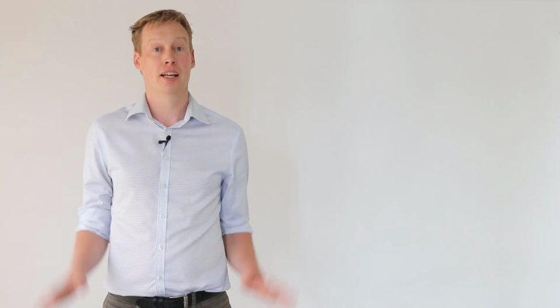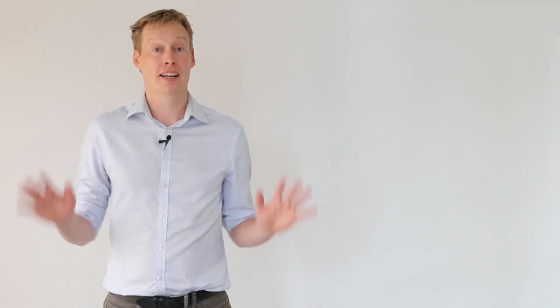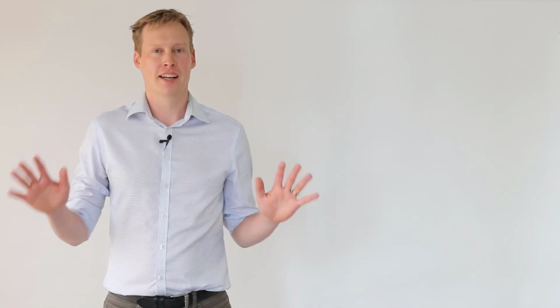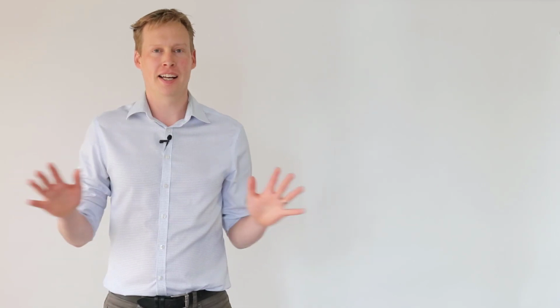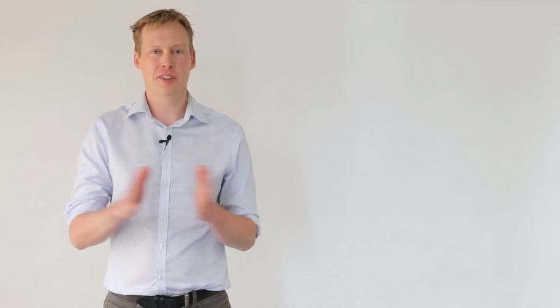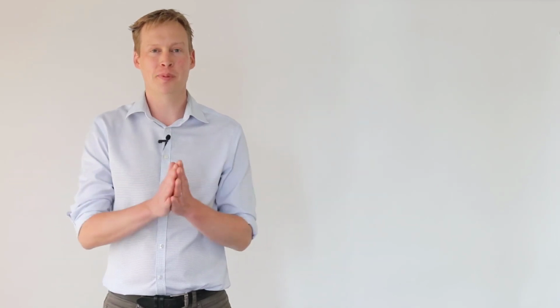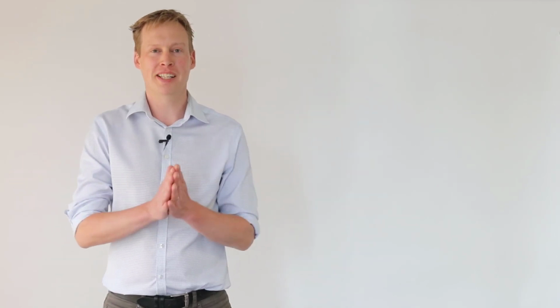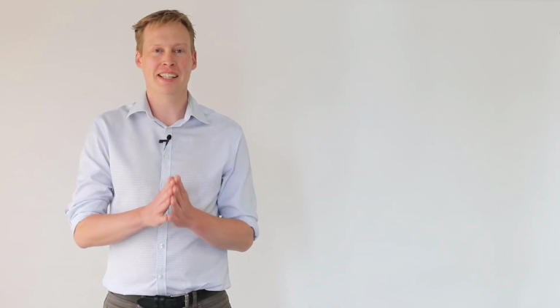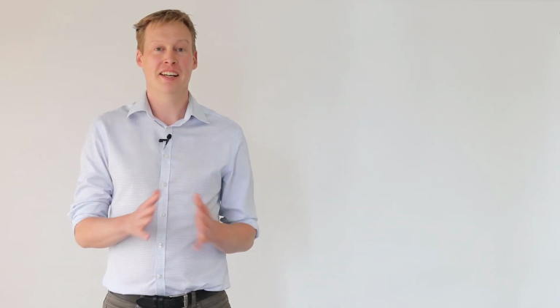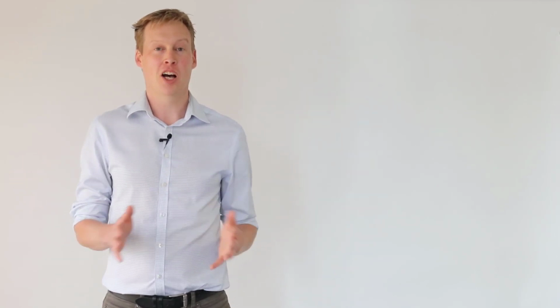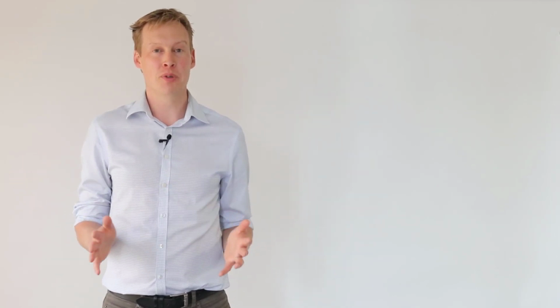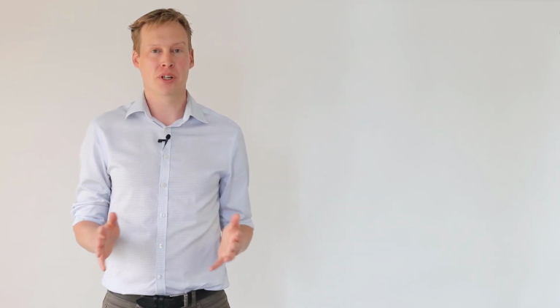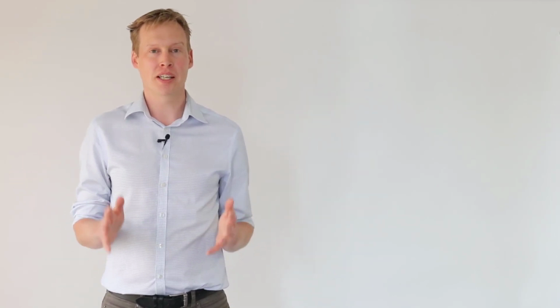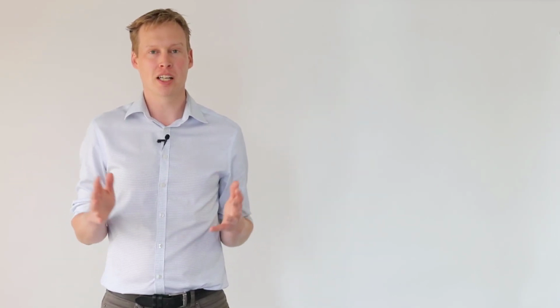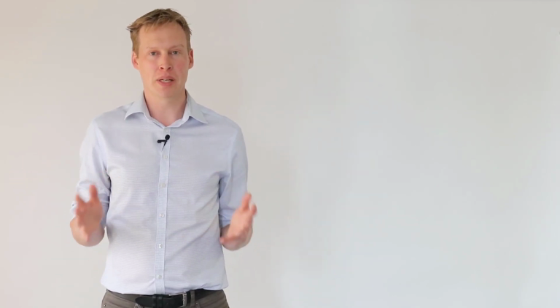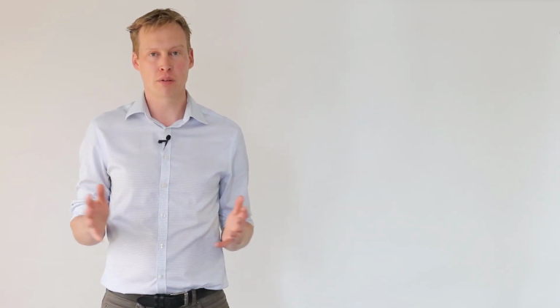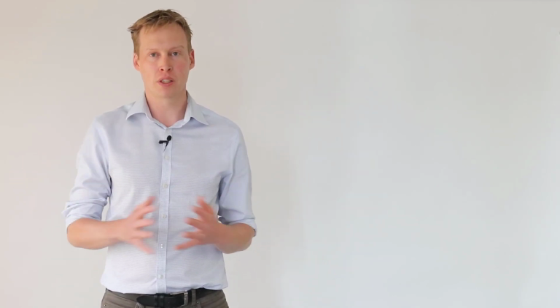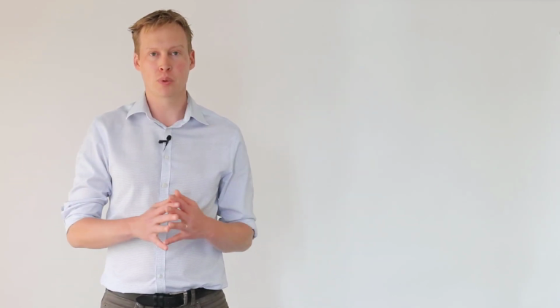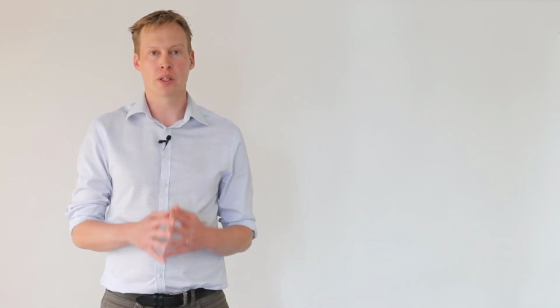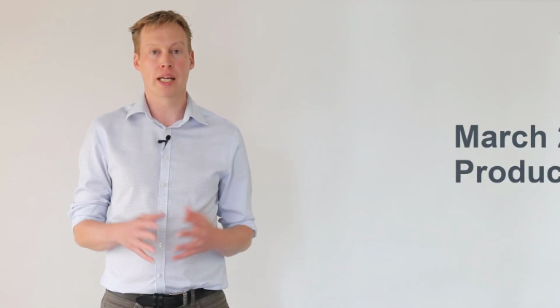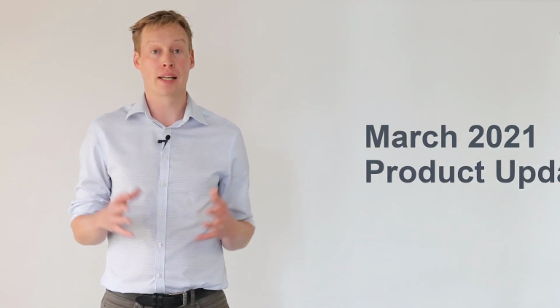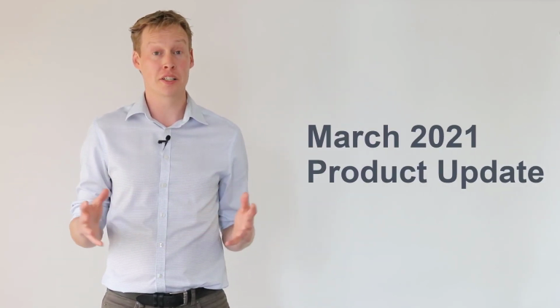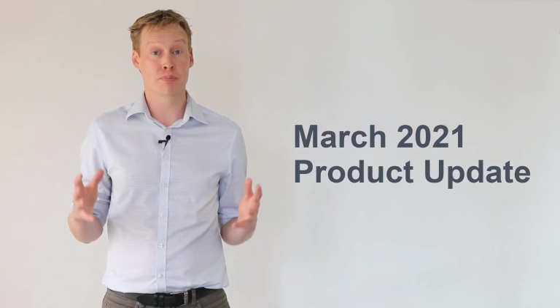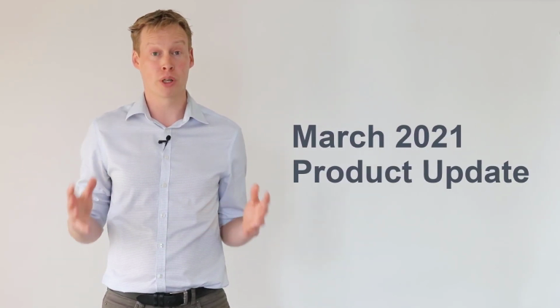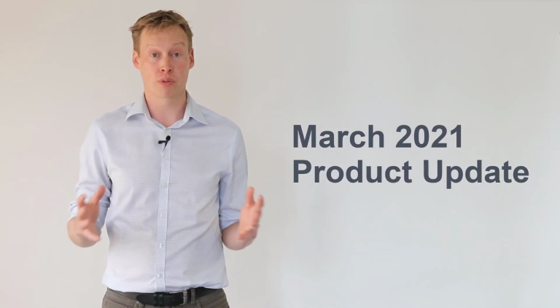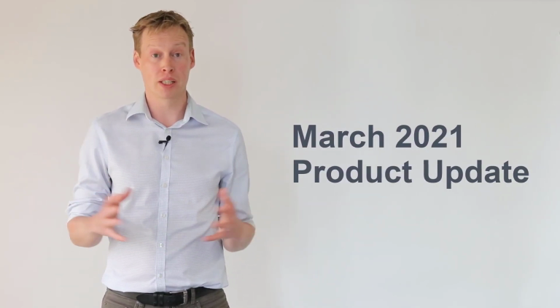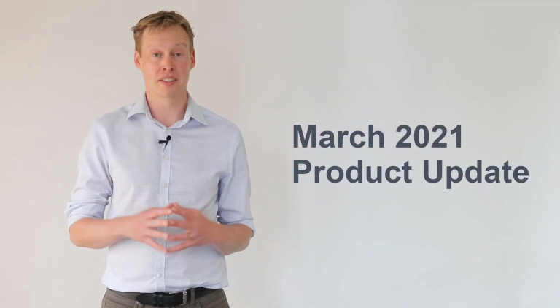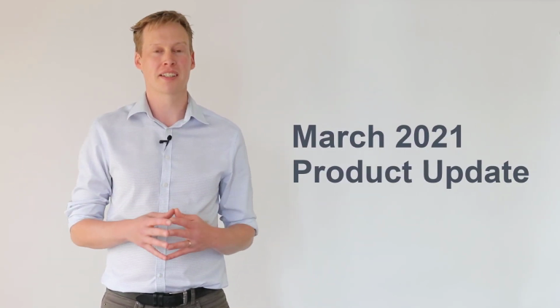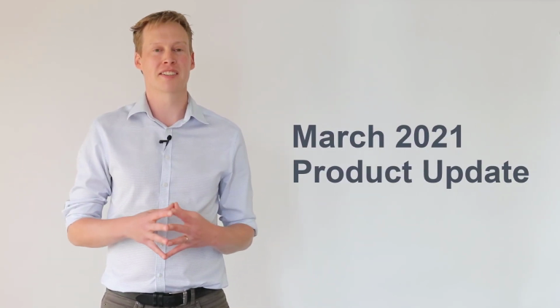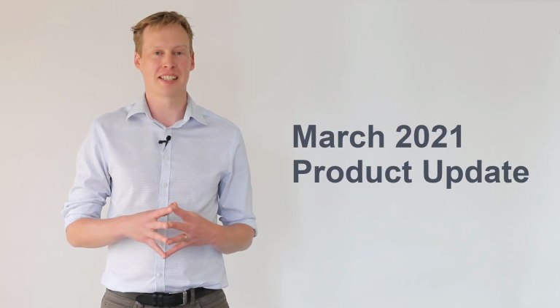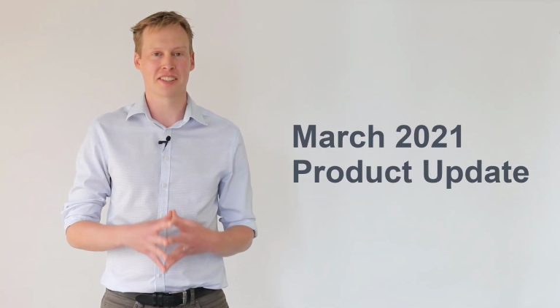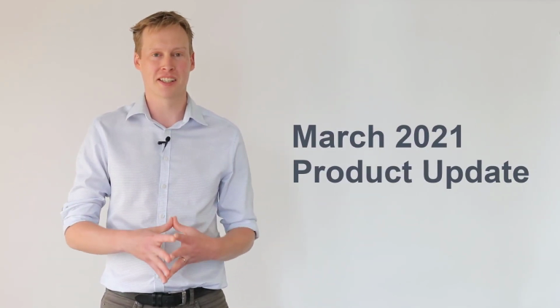Hi Arlo community, I'm Johnny and I'm here to fill you in on our latest product release, so let's go.